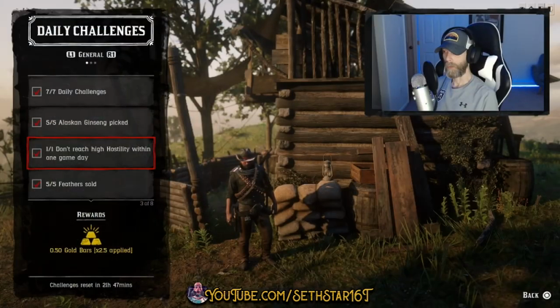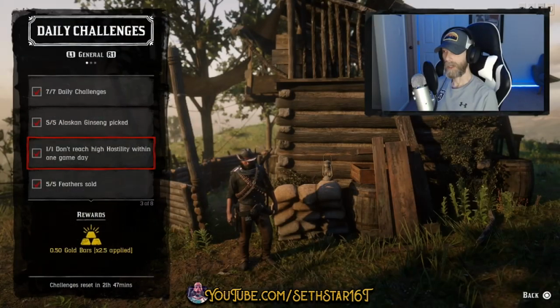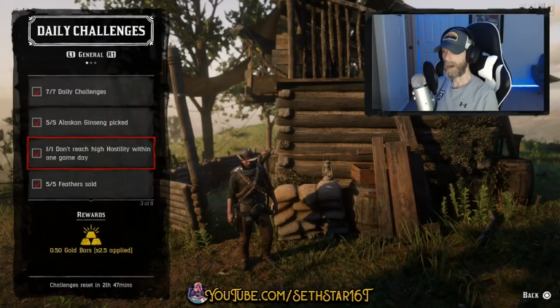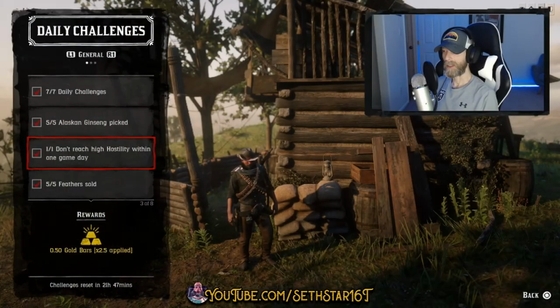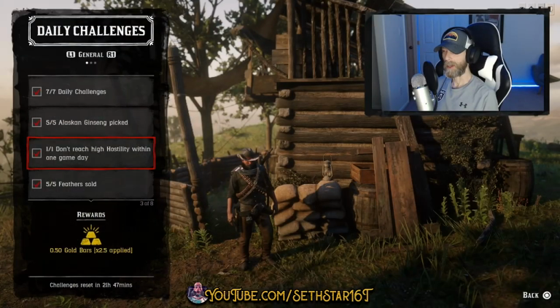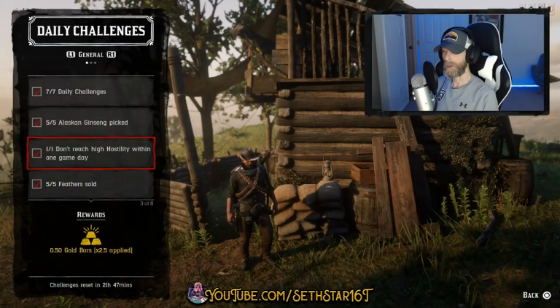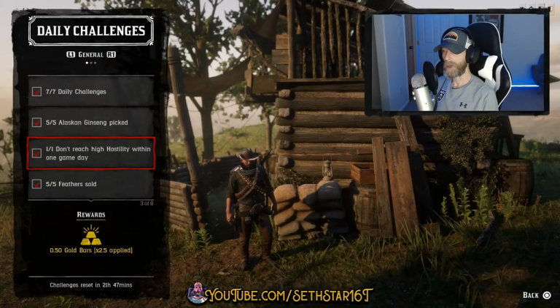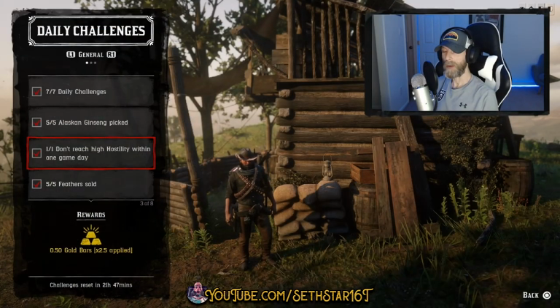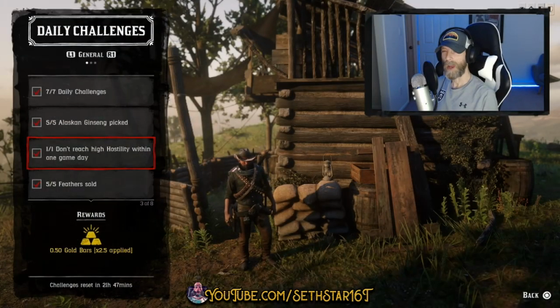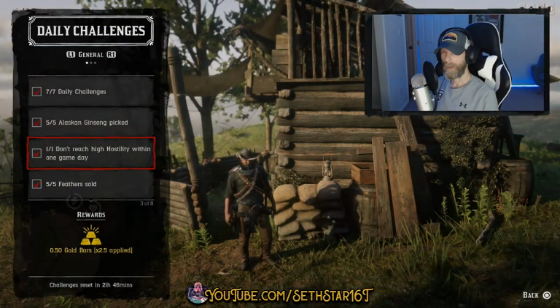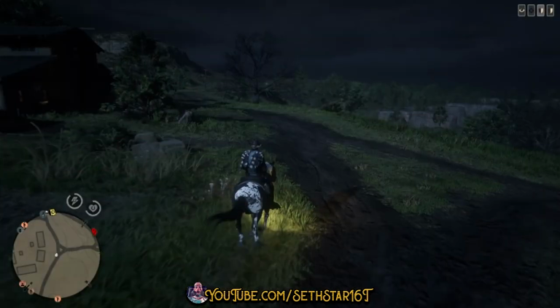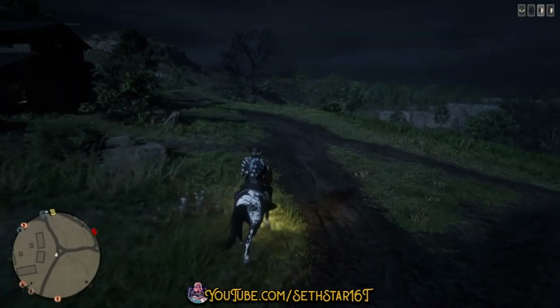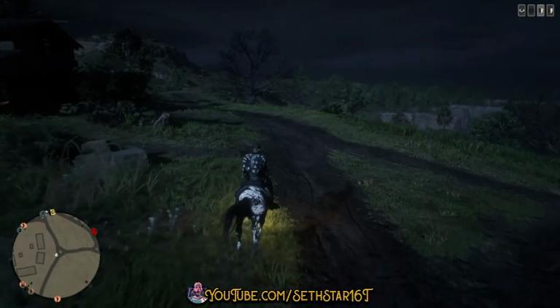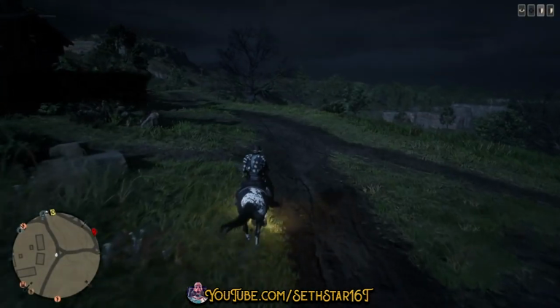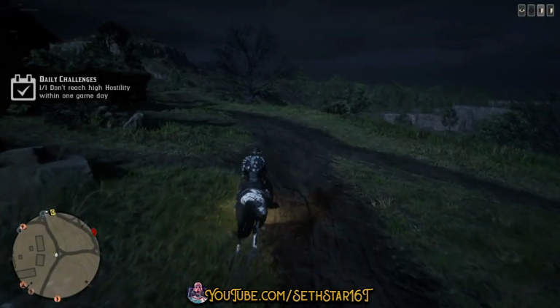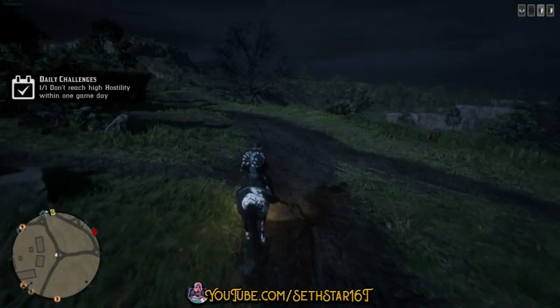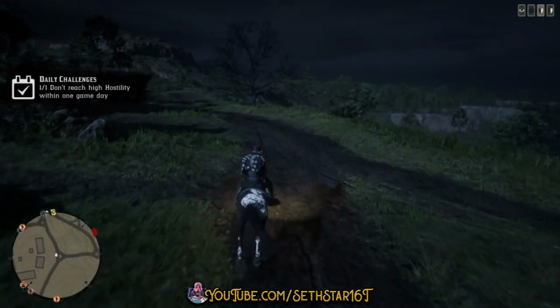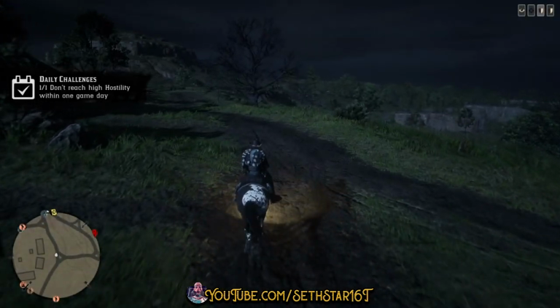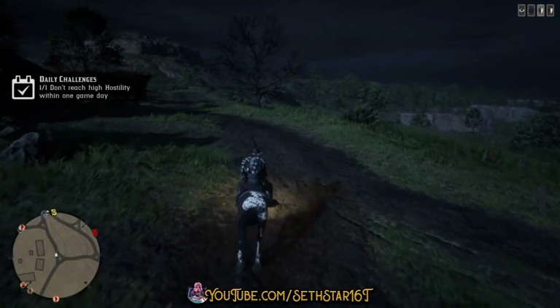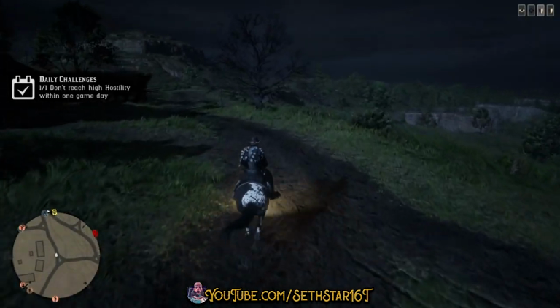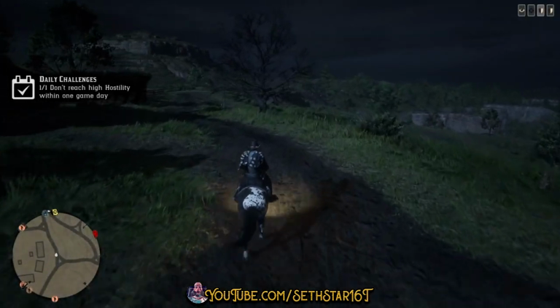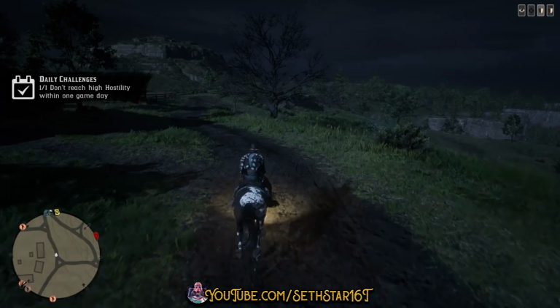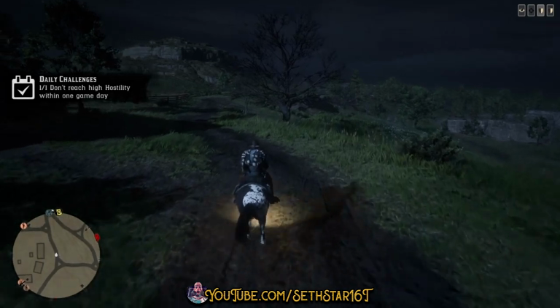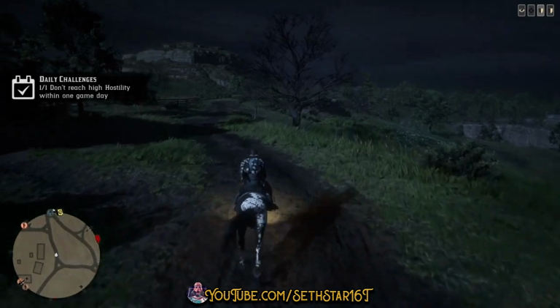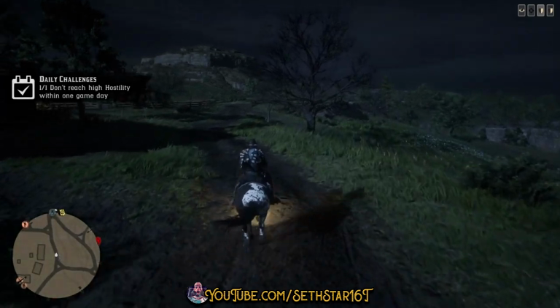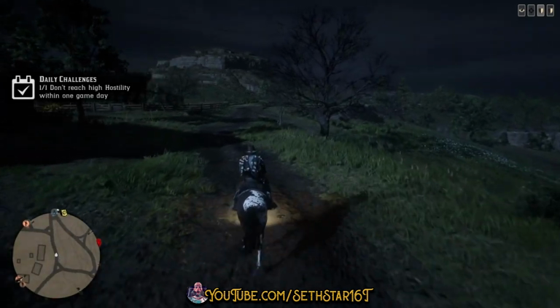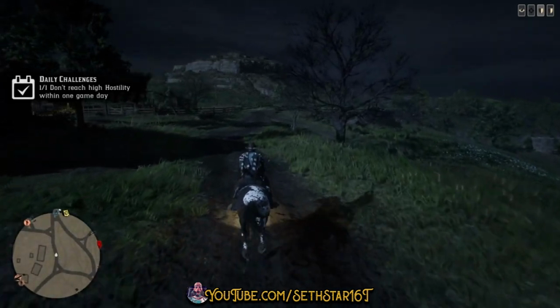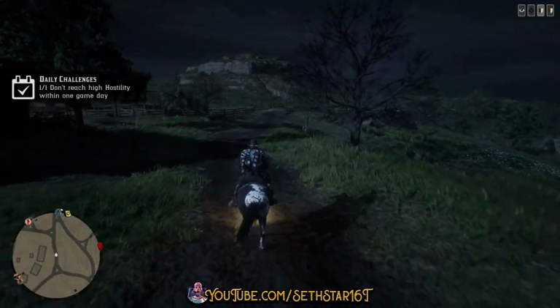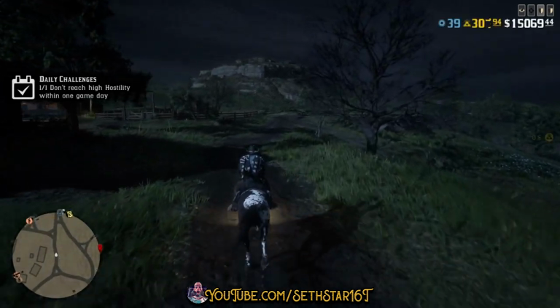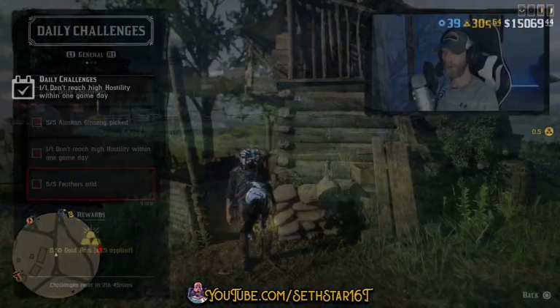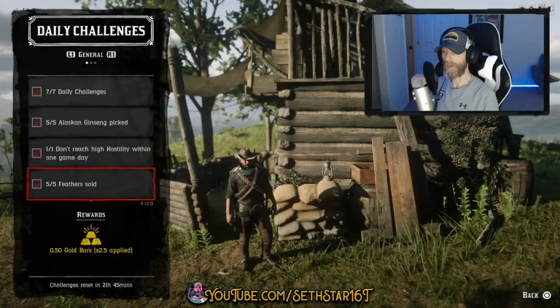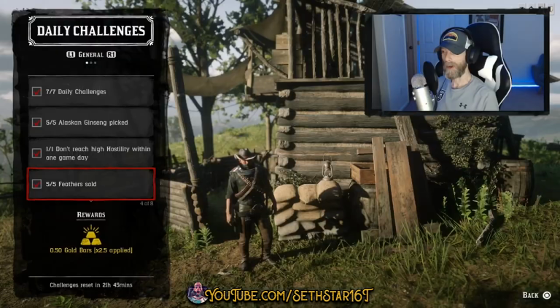Number 2: Don't reach high hostility within one game day. This will auto-complete in 48 IRL minutes as long as you're not in conflict with other players.